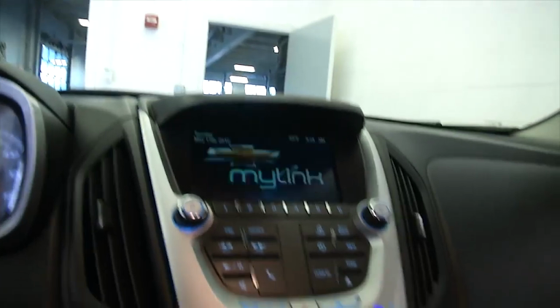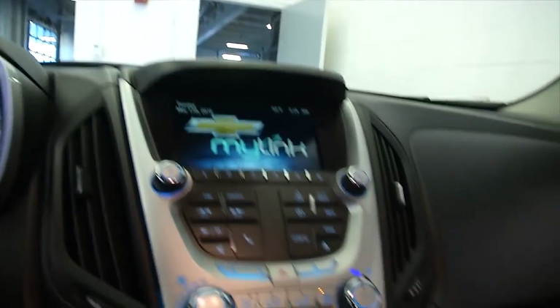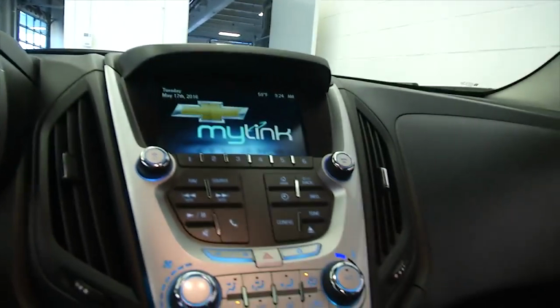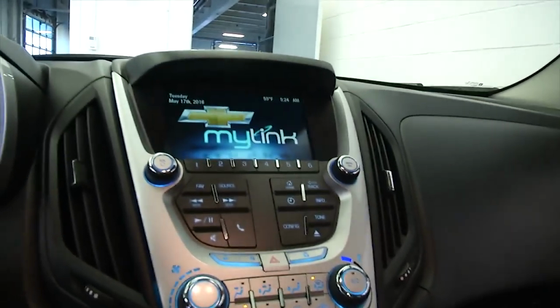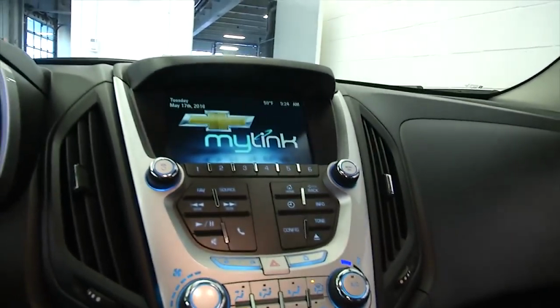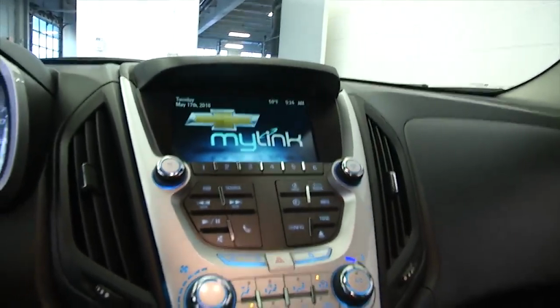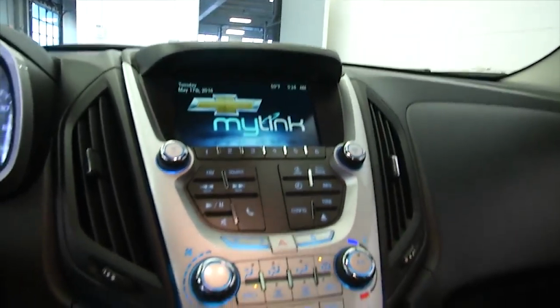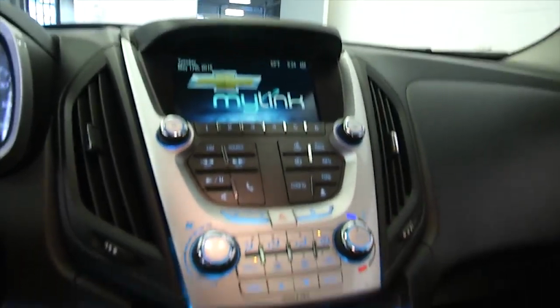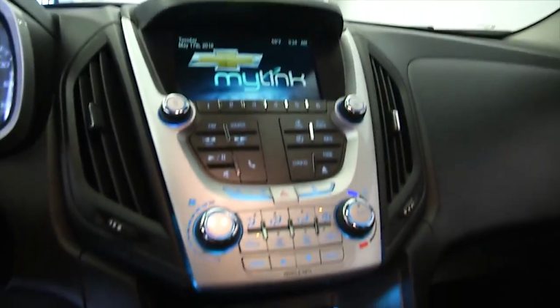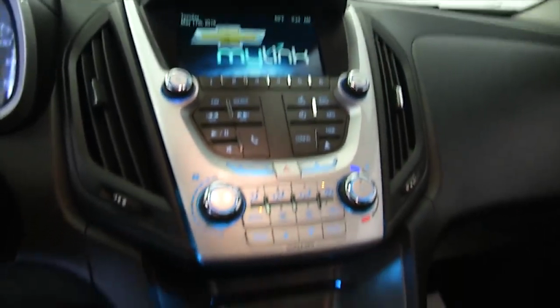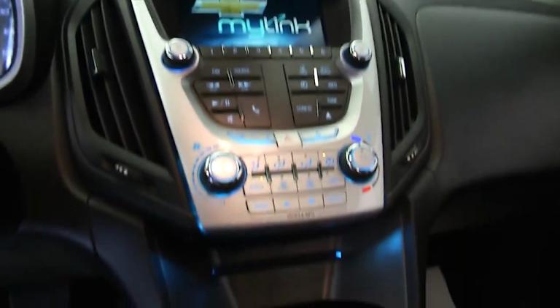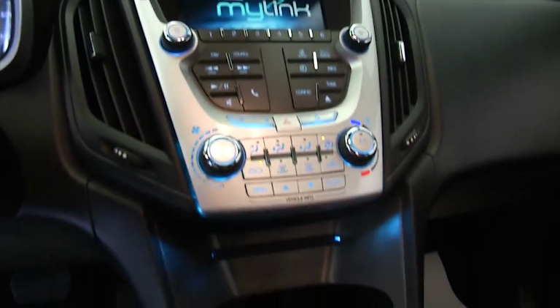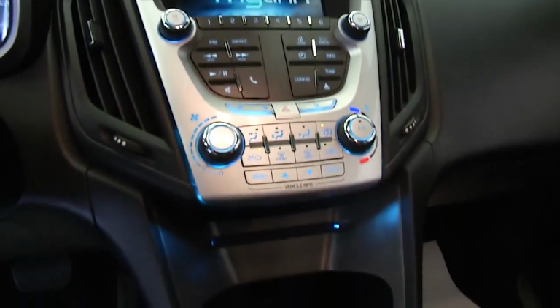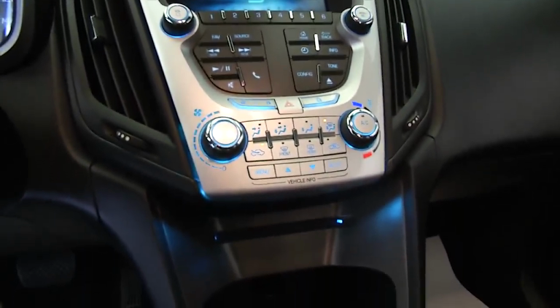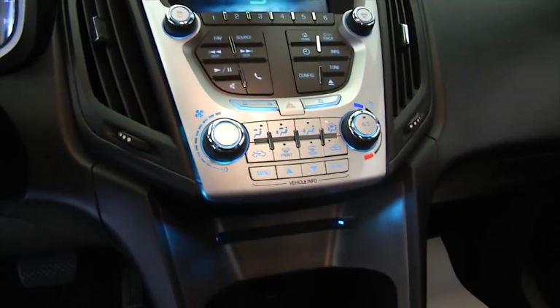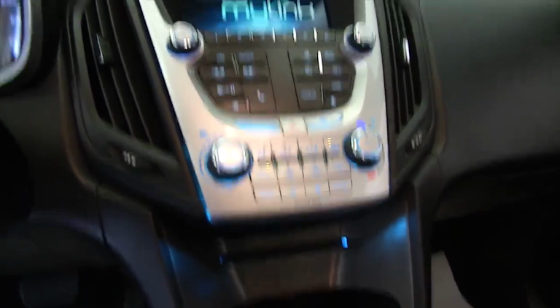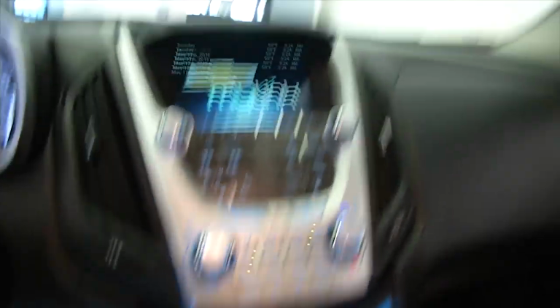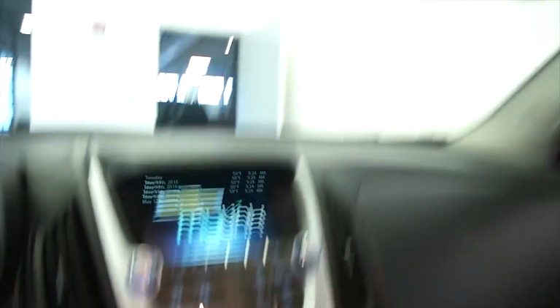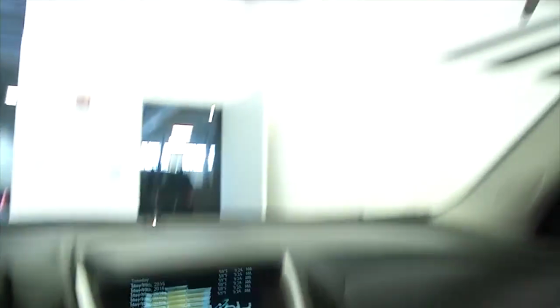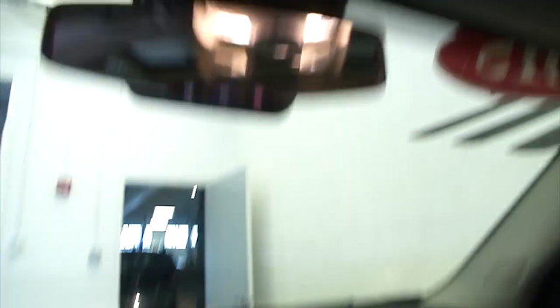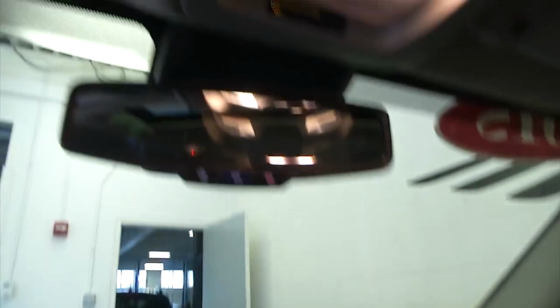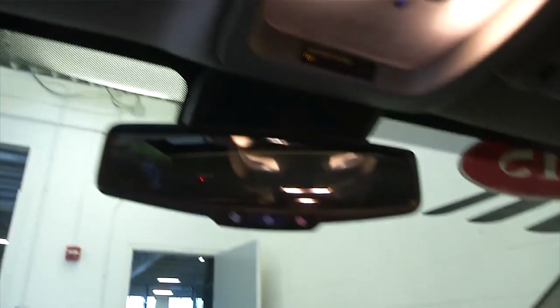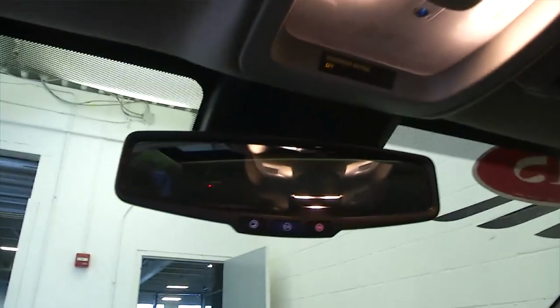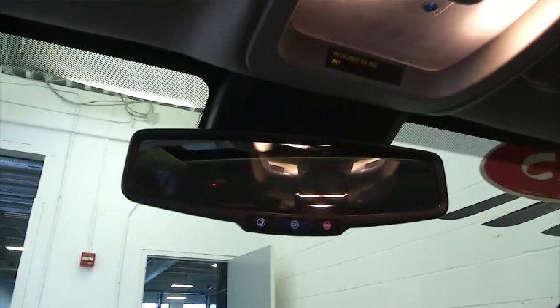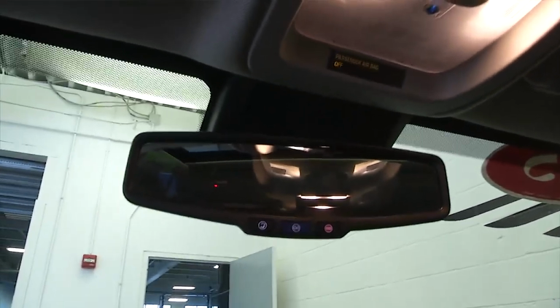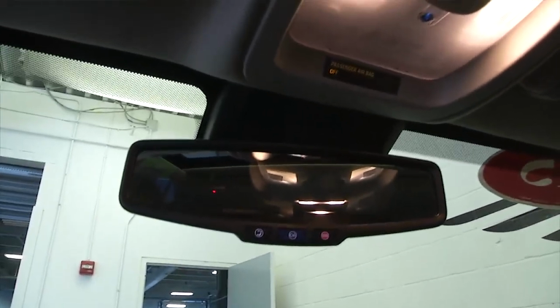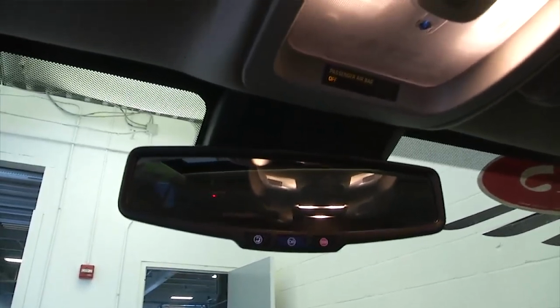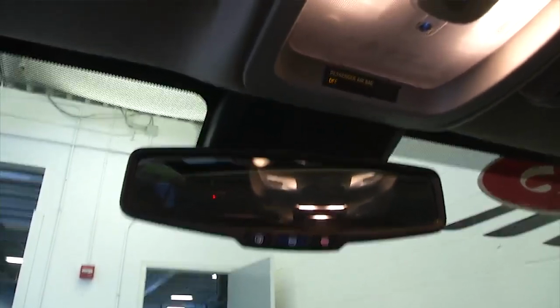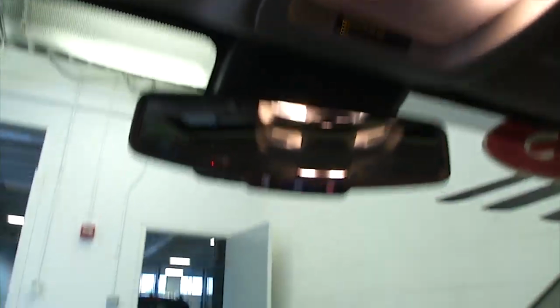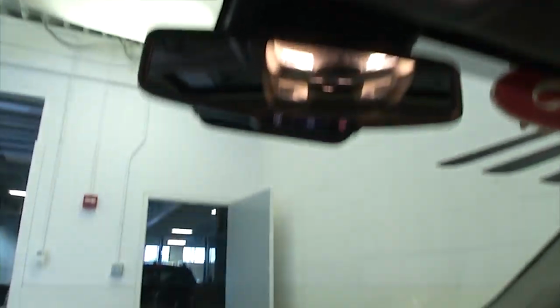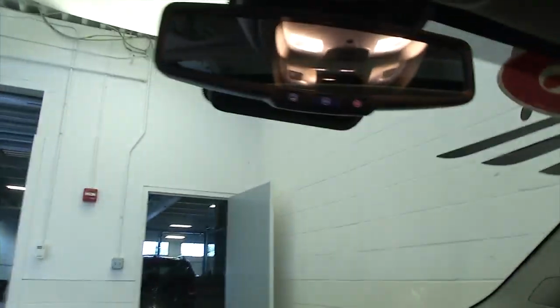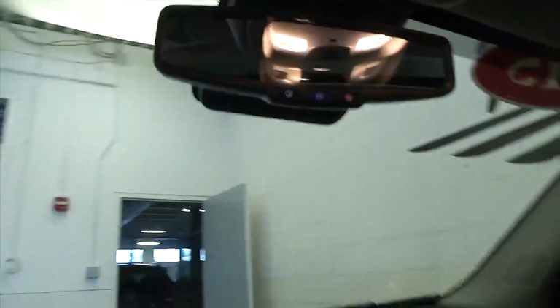MyLink Chevy system, air conditioning, and OnStar available with a subscription.